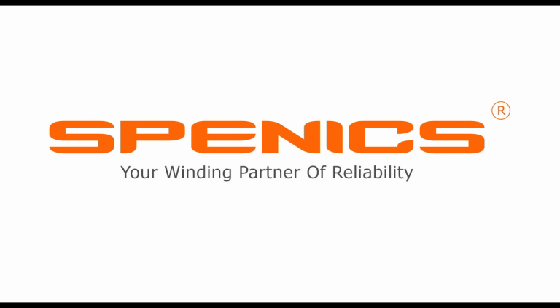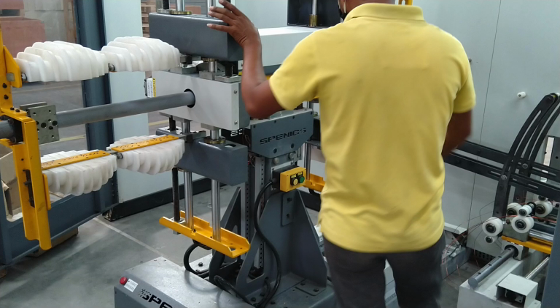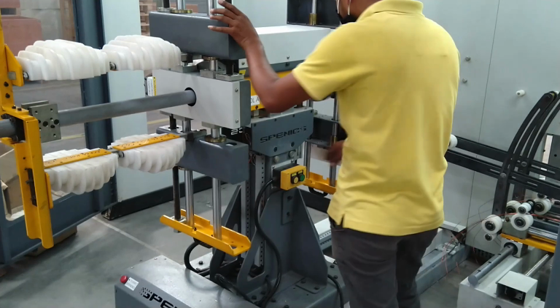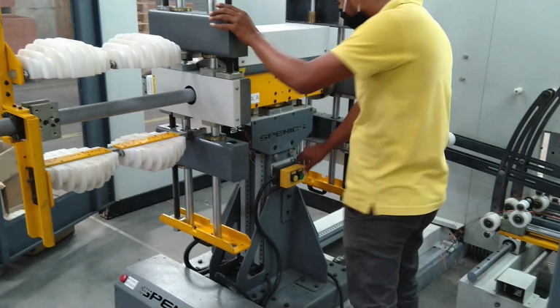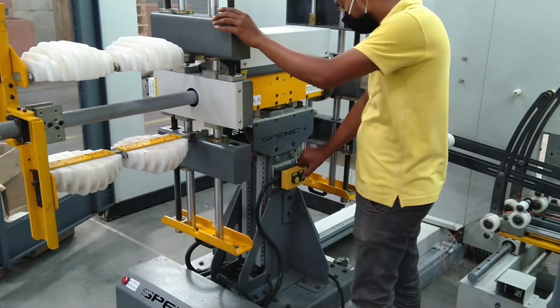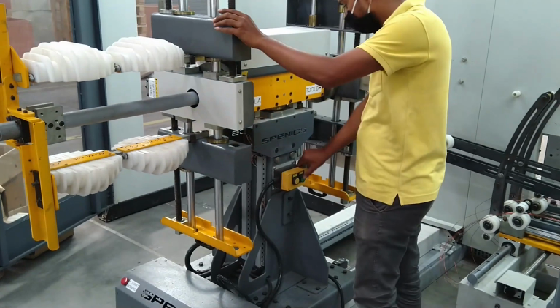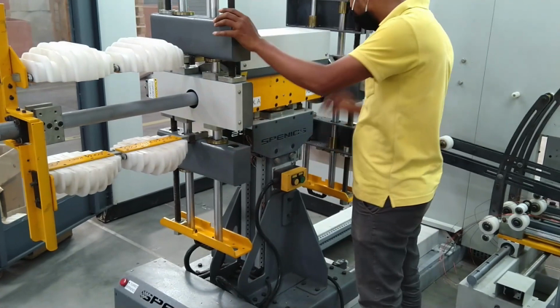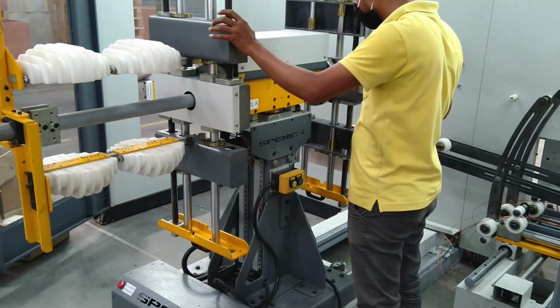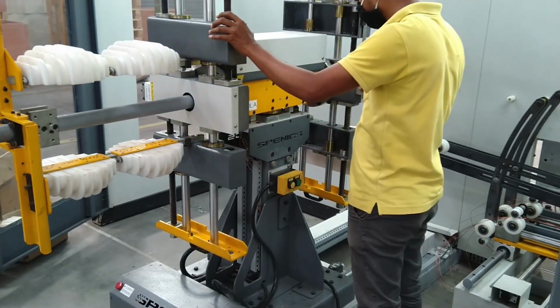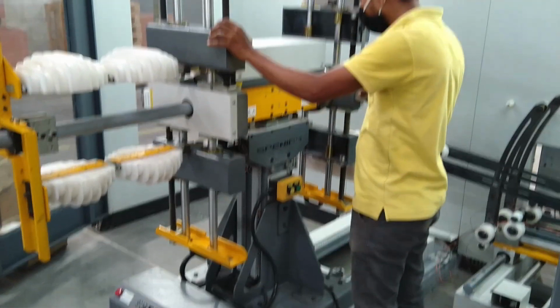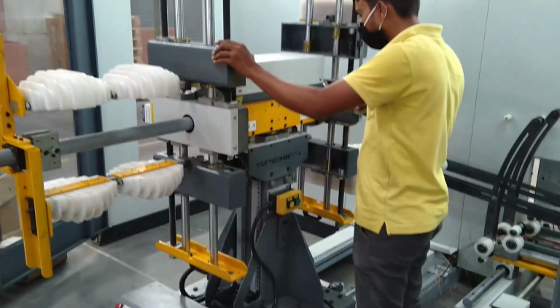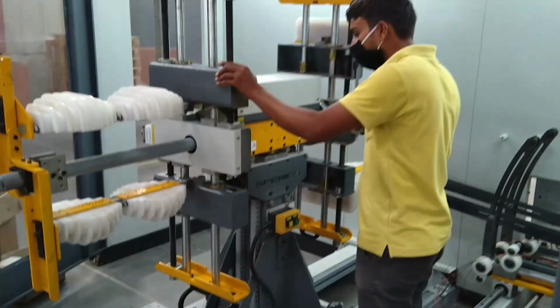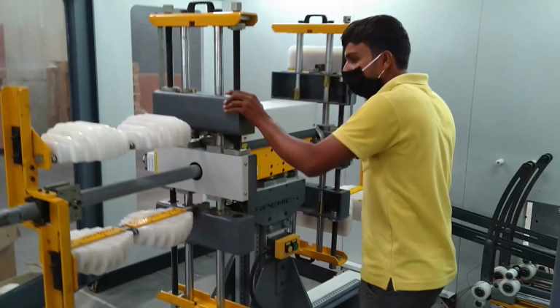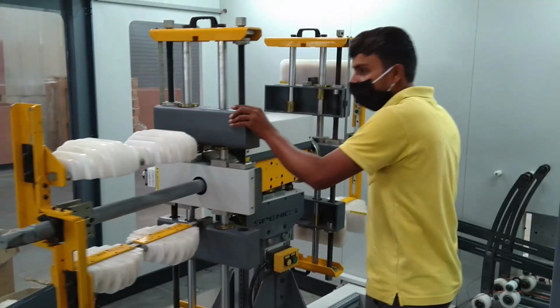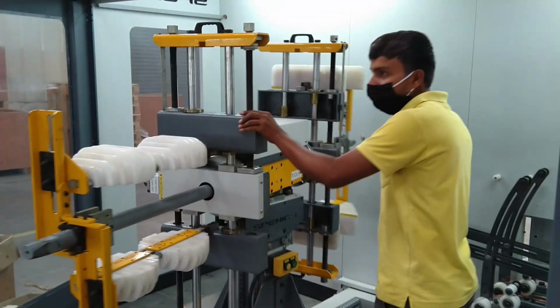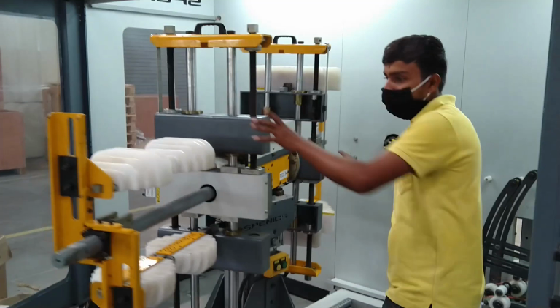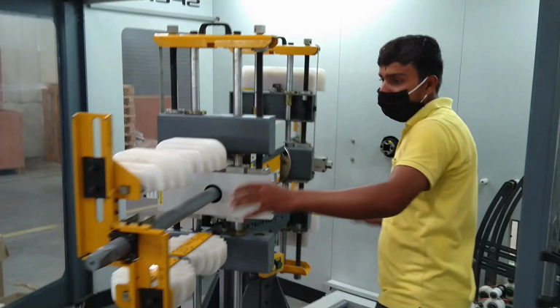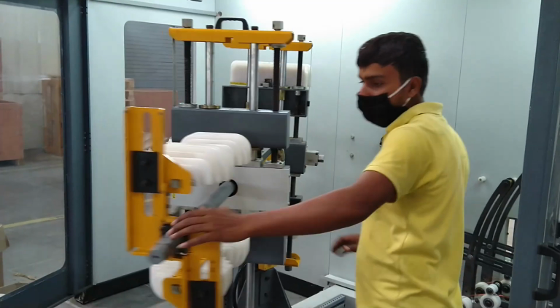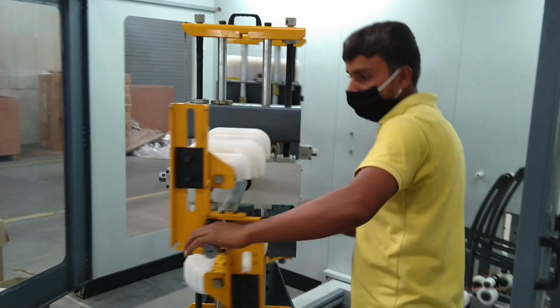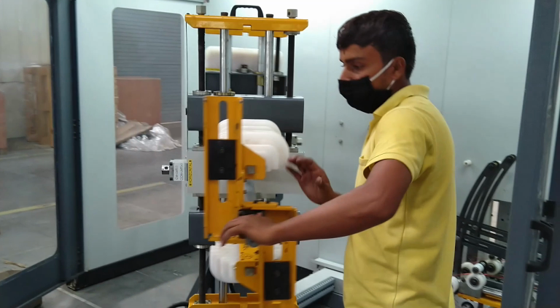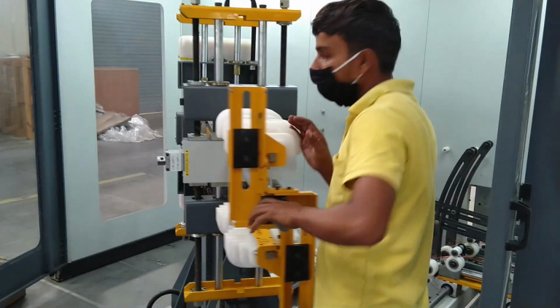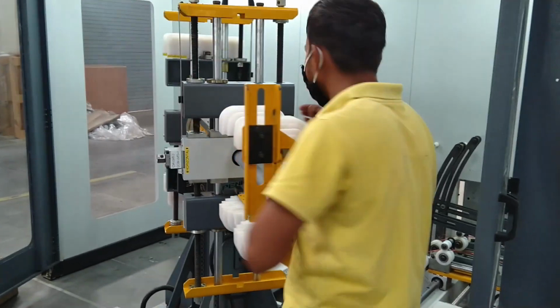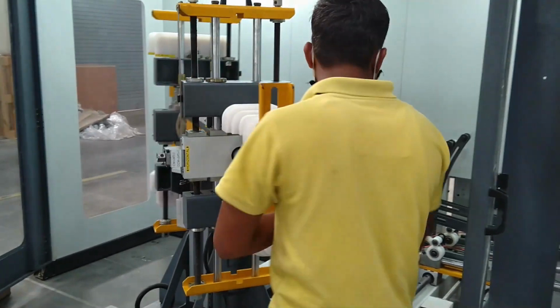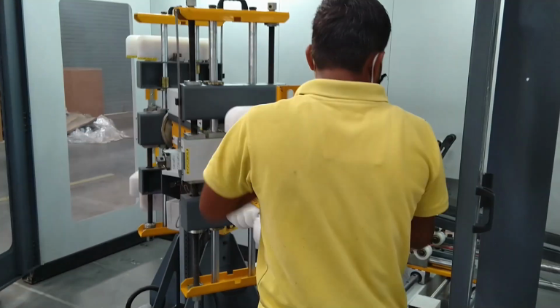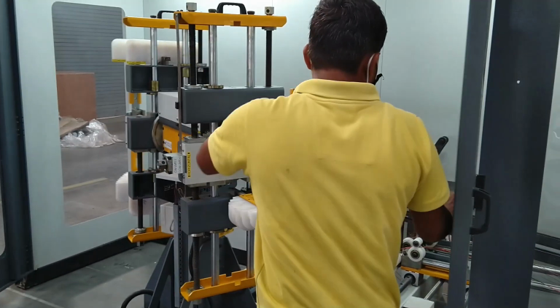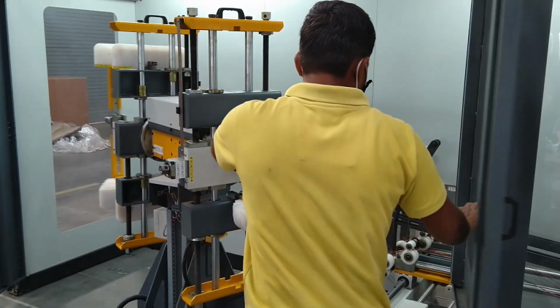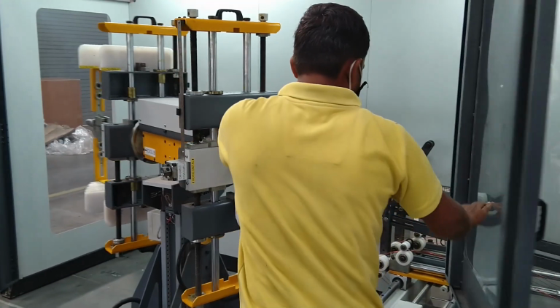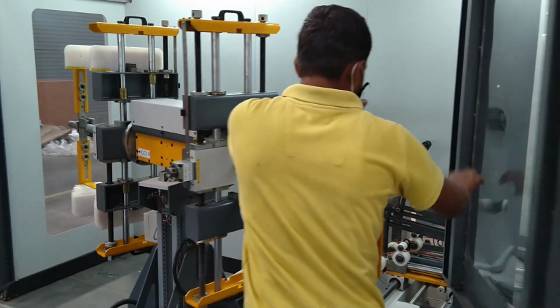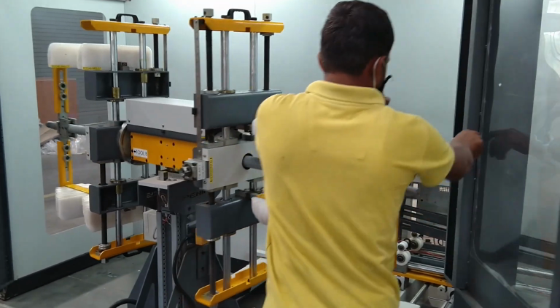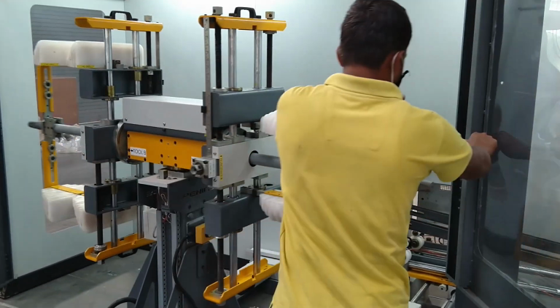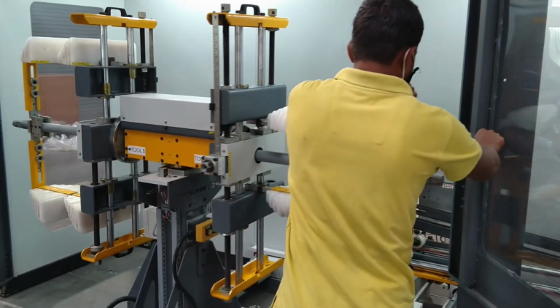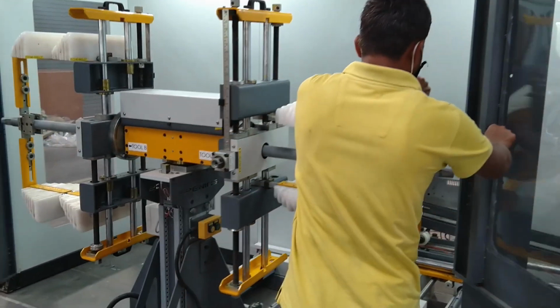Welcome to Spenik's video. This video is showcasing our dual head turret winder for large stator coils.